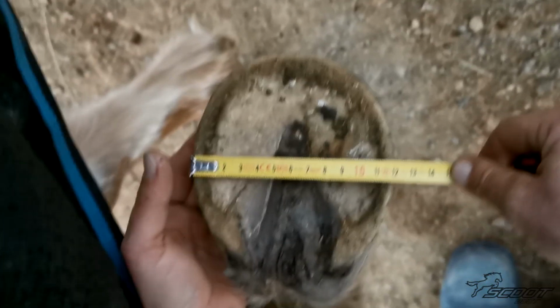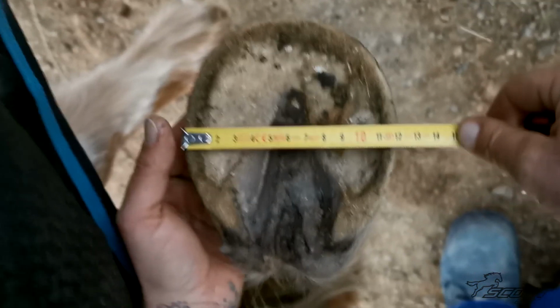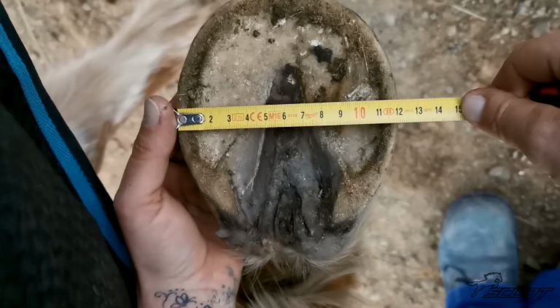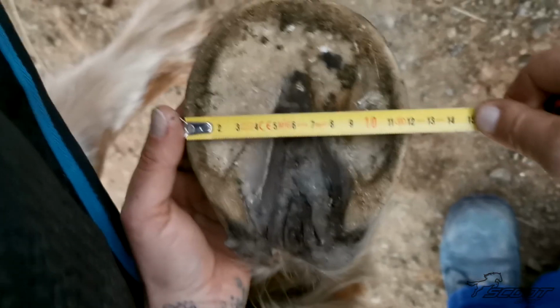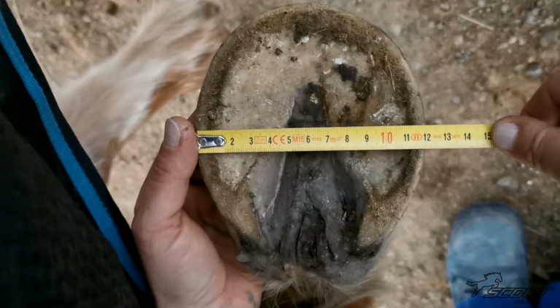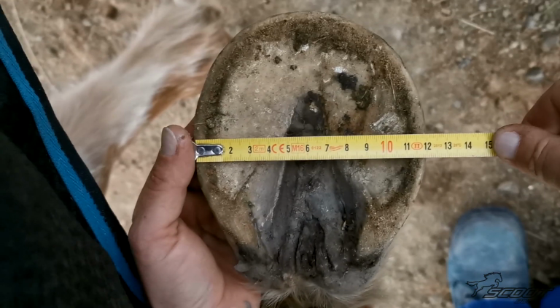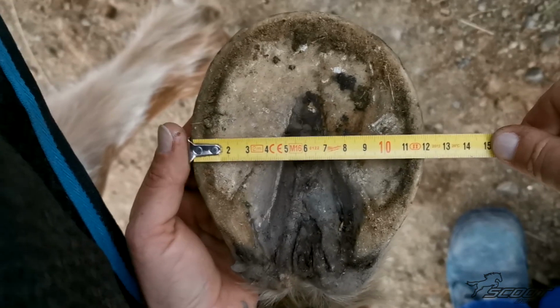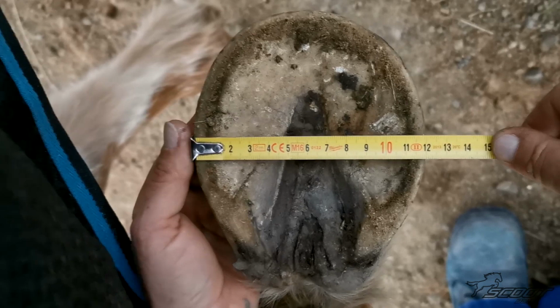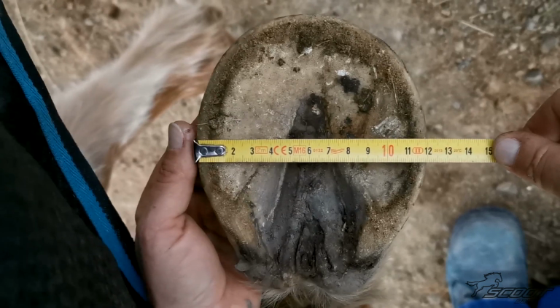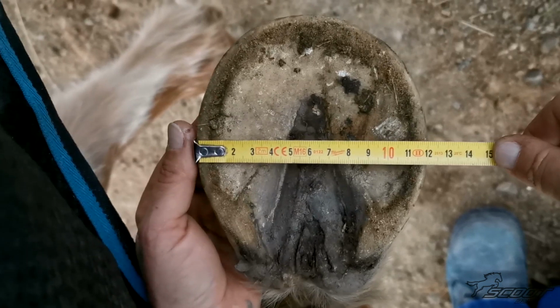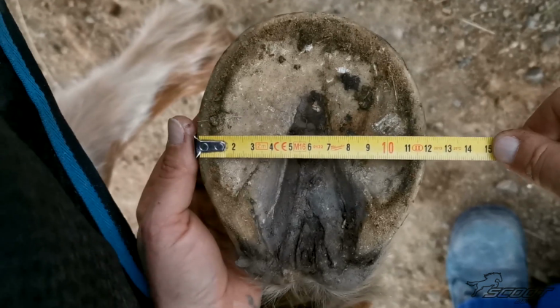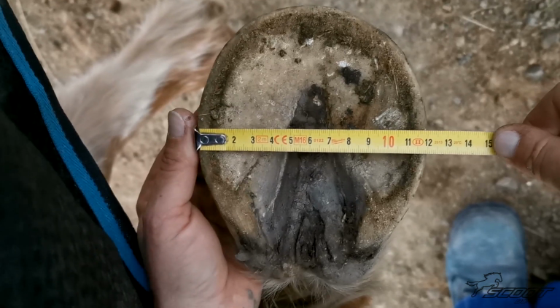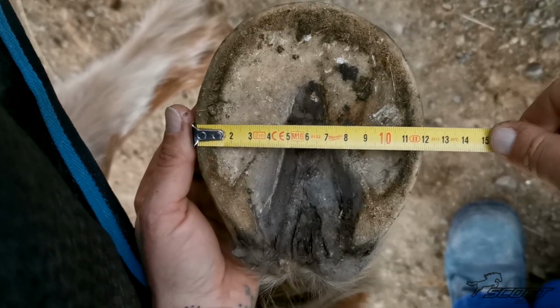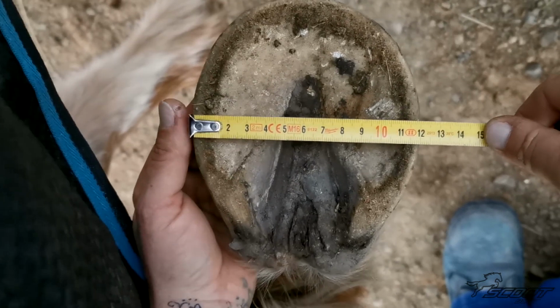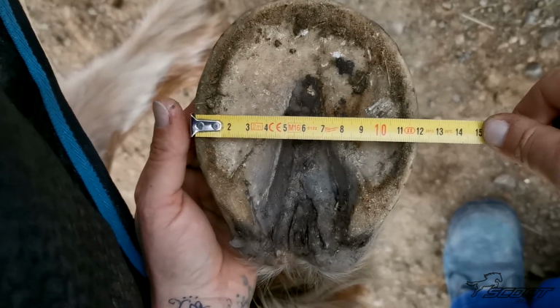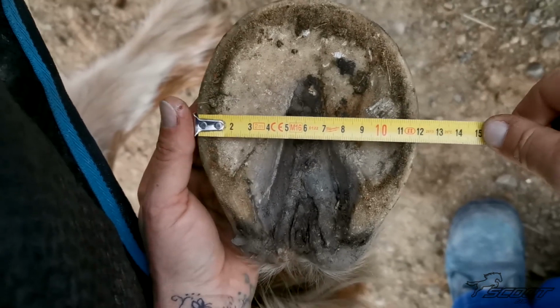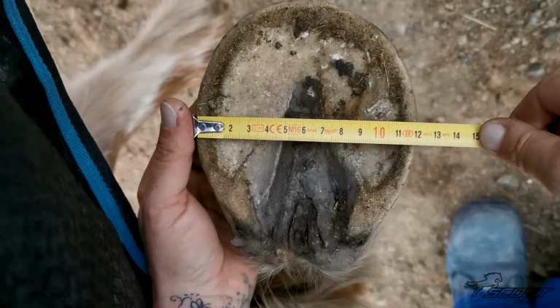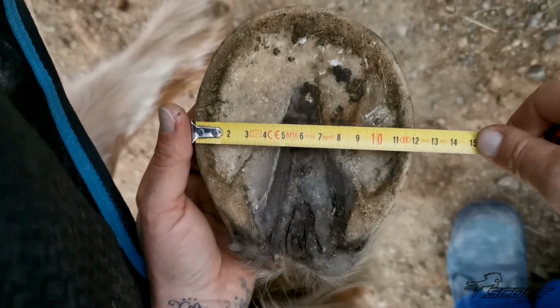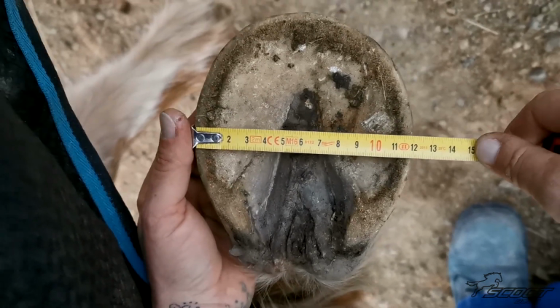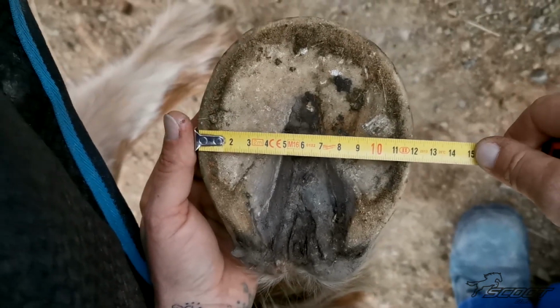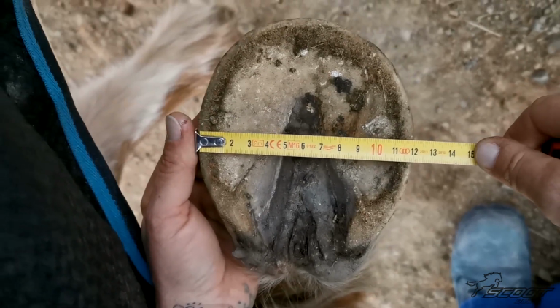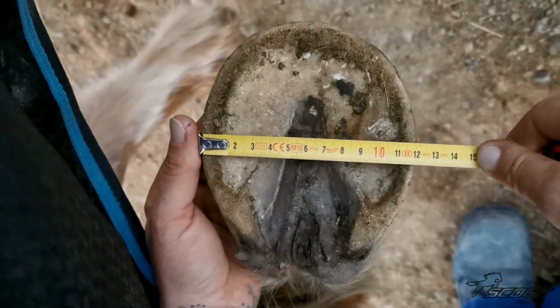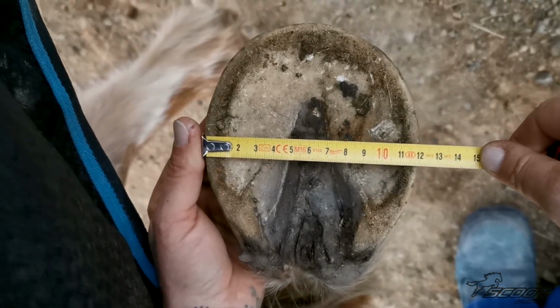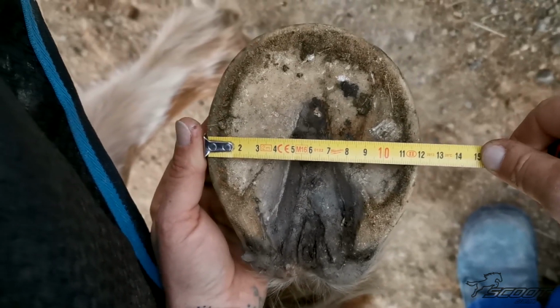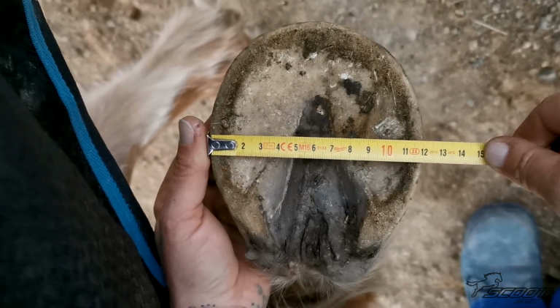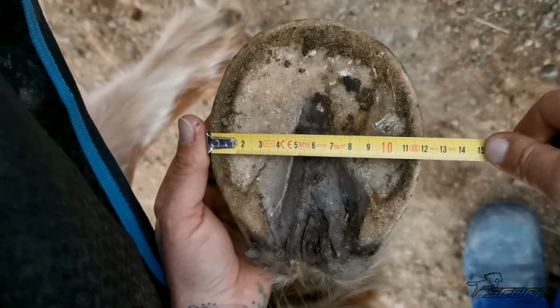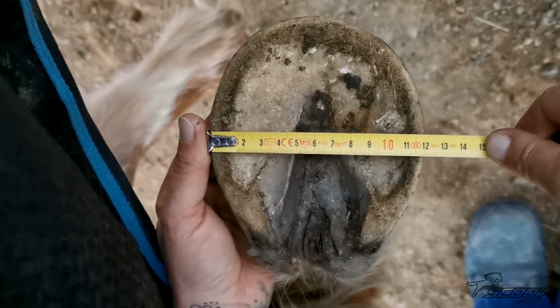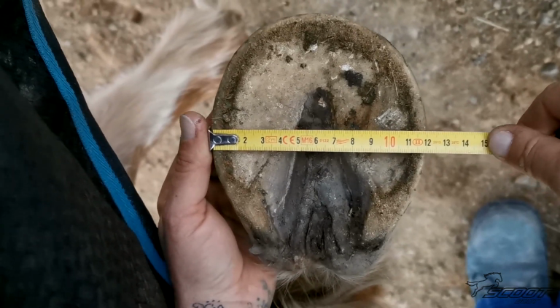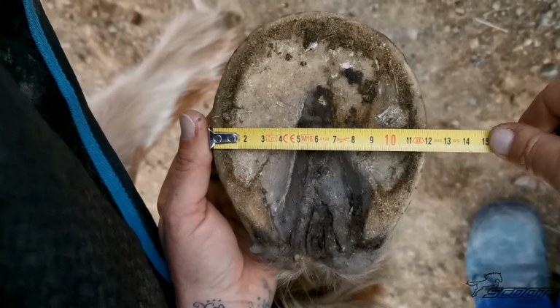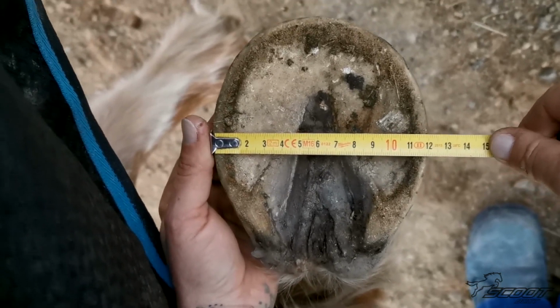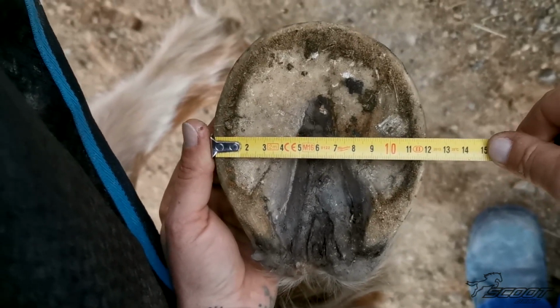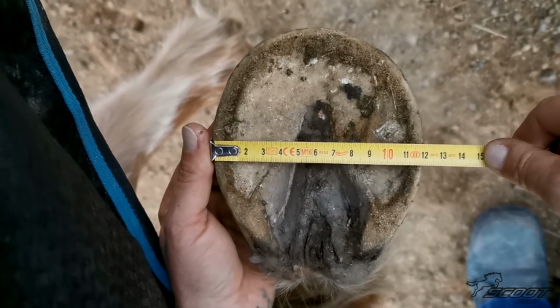Next we'd like you to take a picture of the width. Please hold the tape measure across the widest part of the hoof.